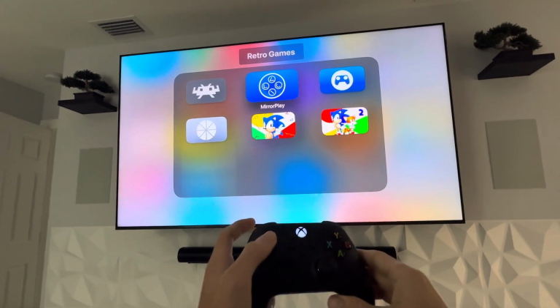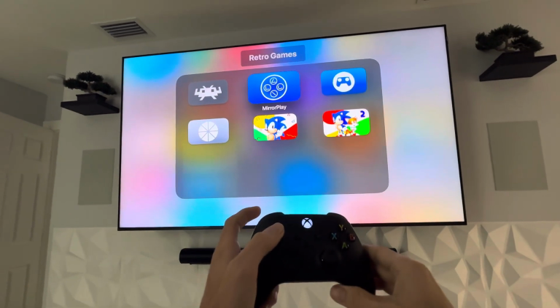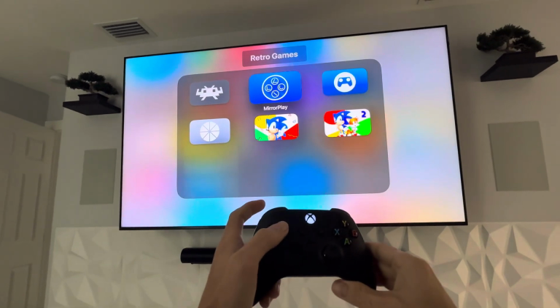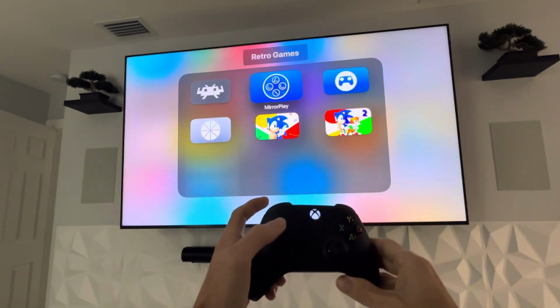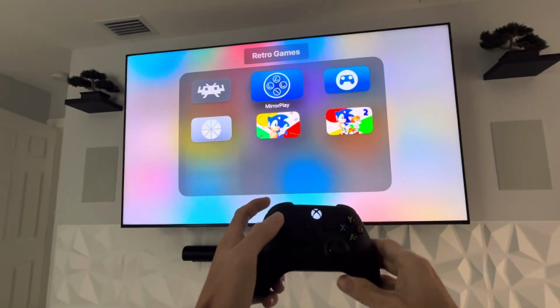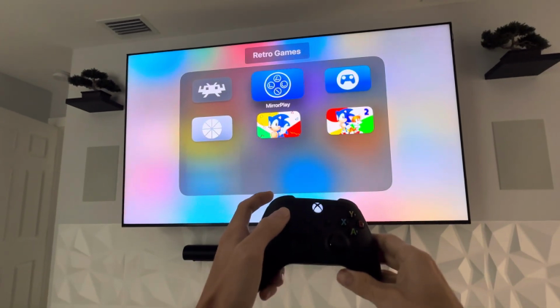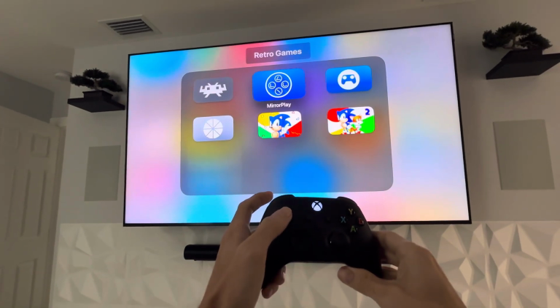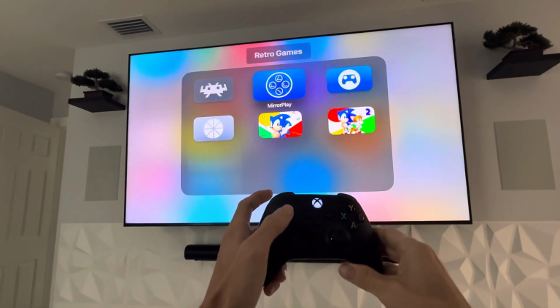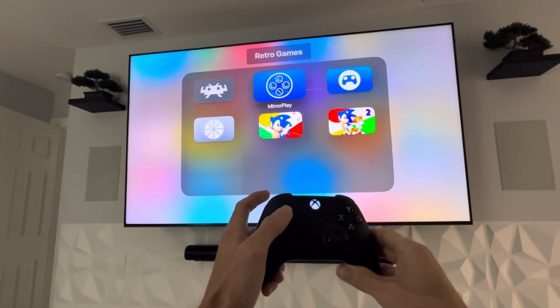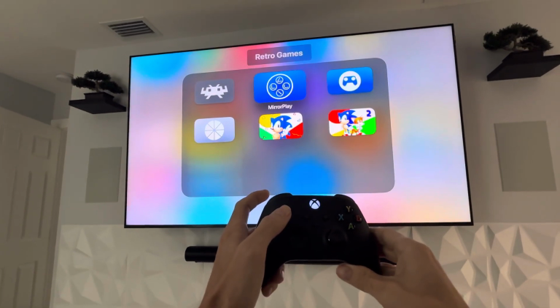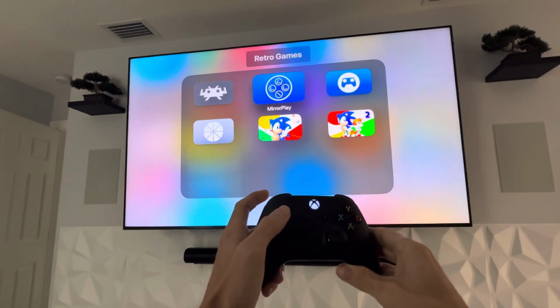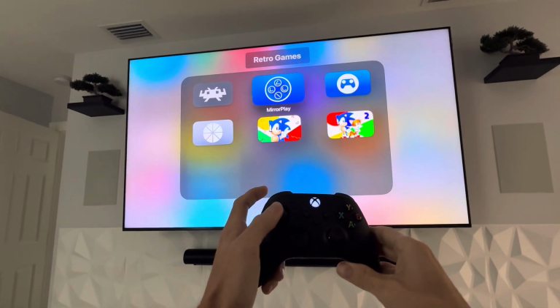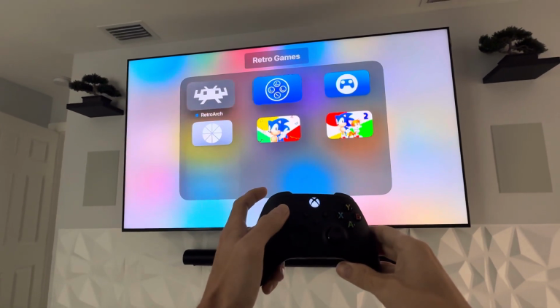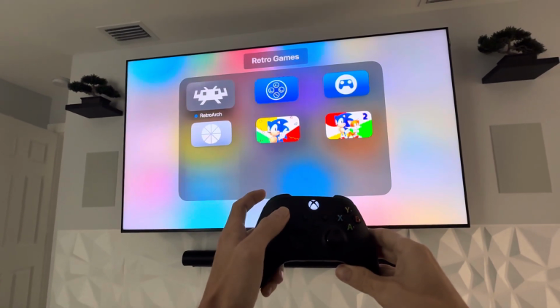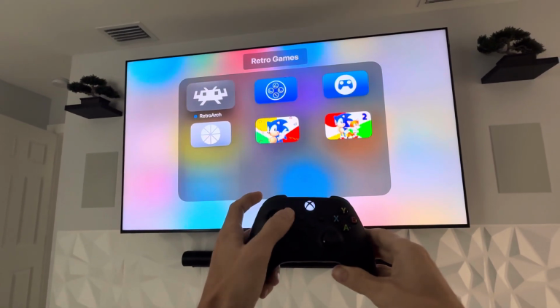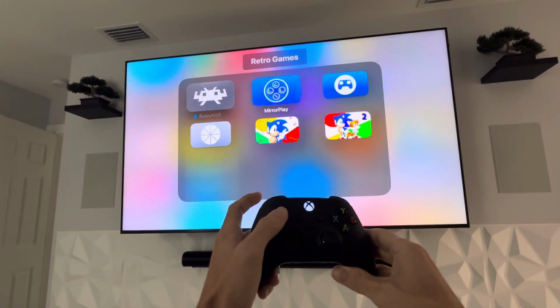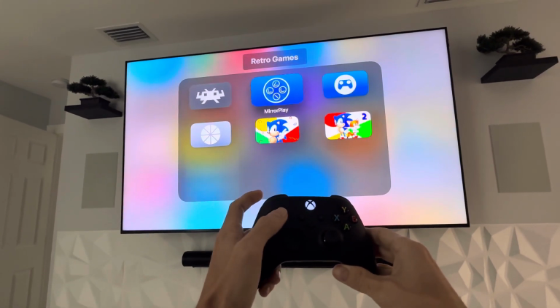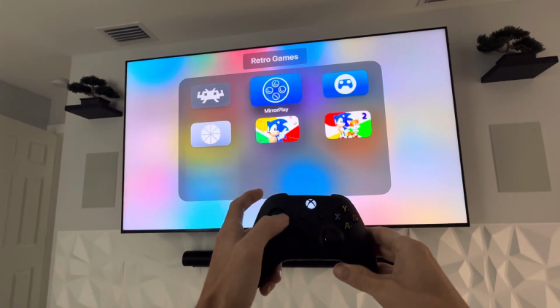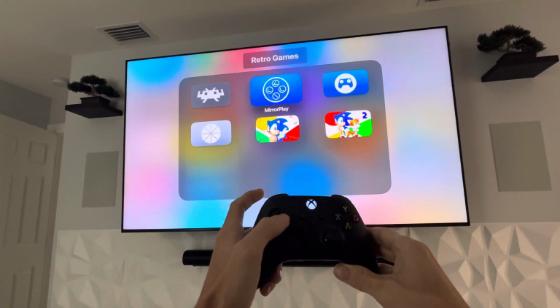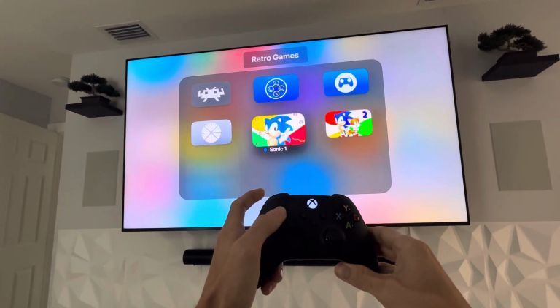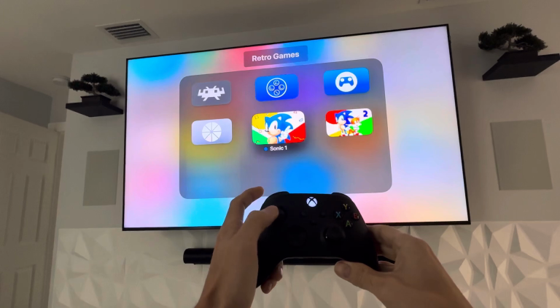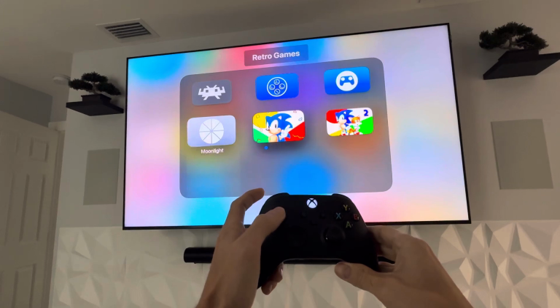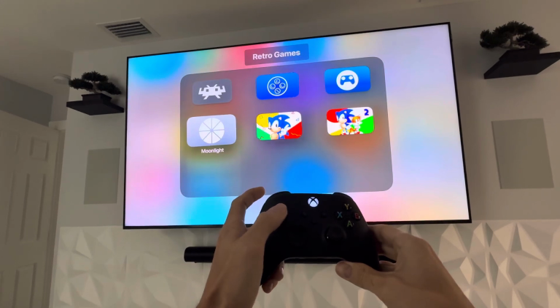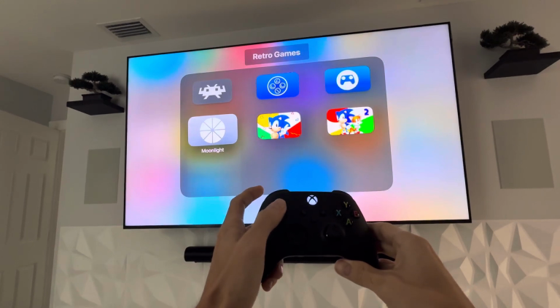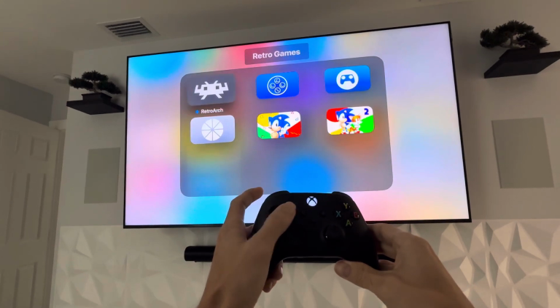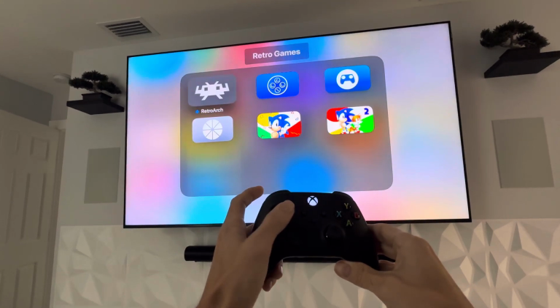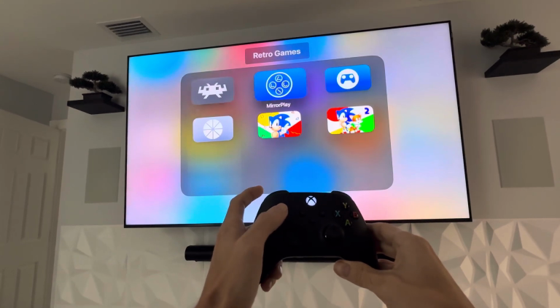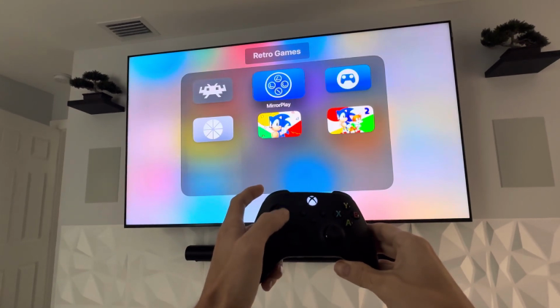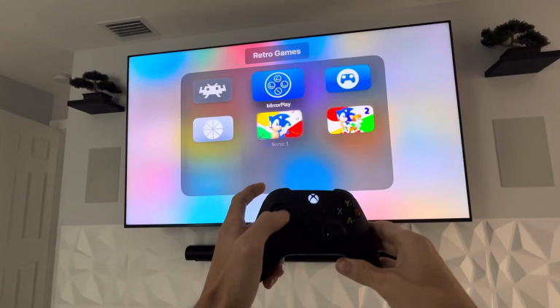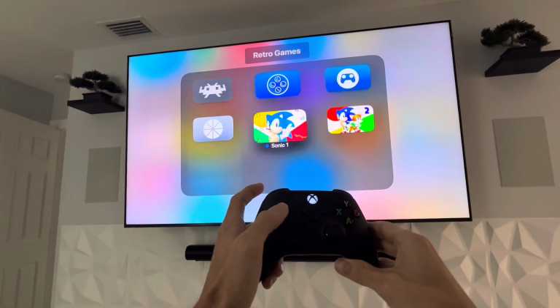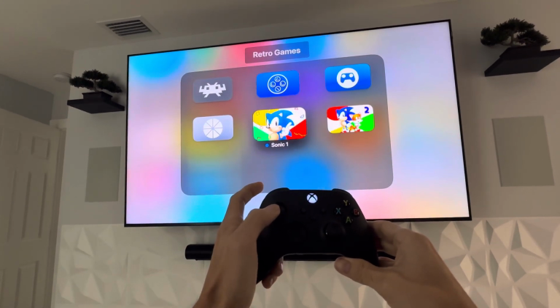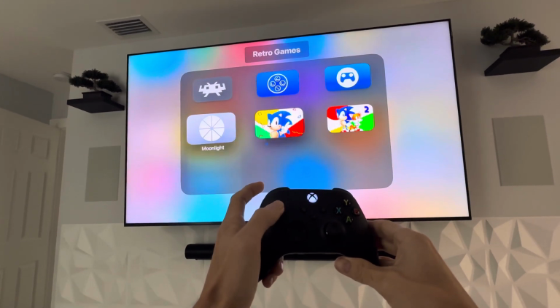All right, I'm using the Xbox controller. I can move up, down, left, right — no problem within Apple TV.